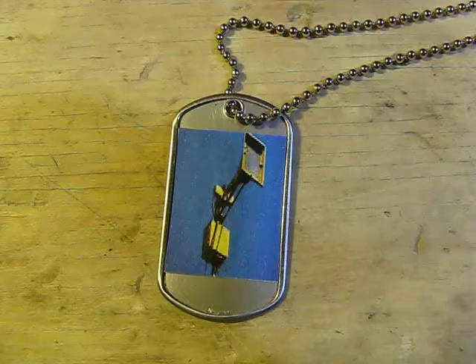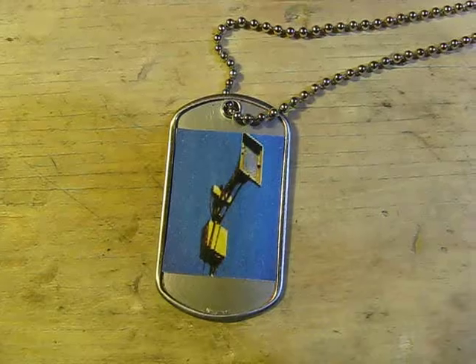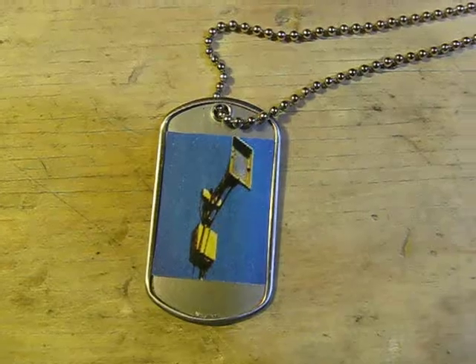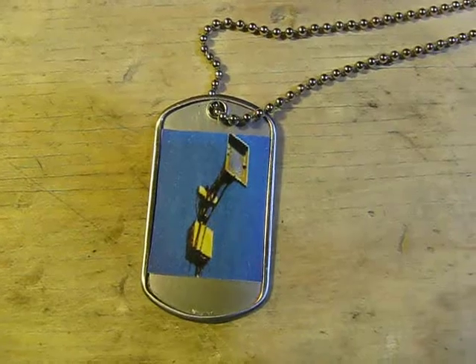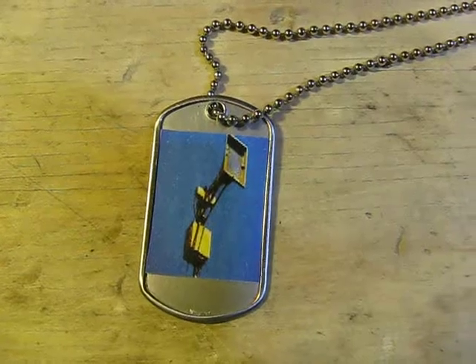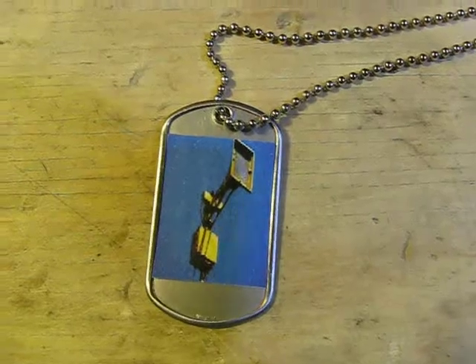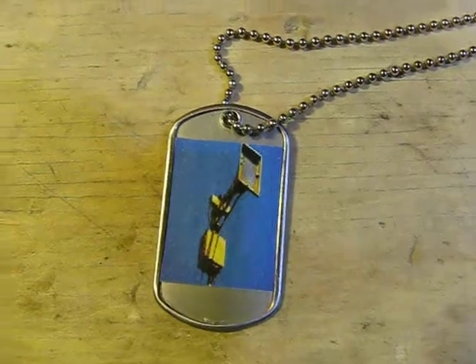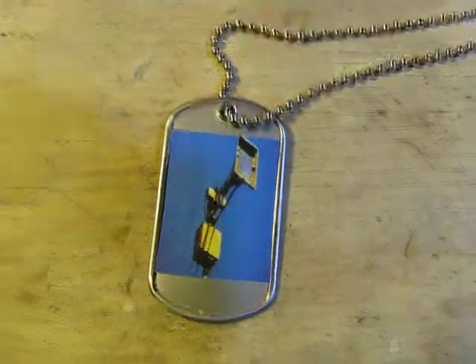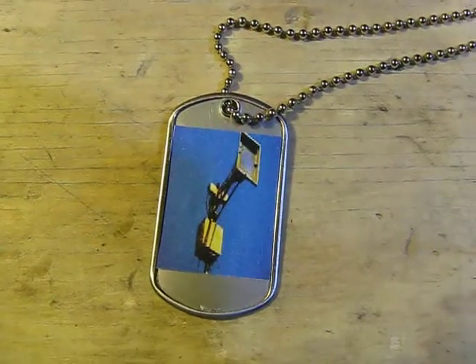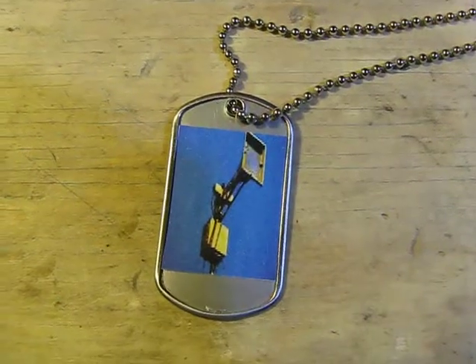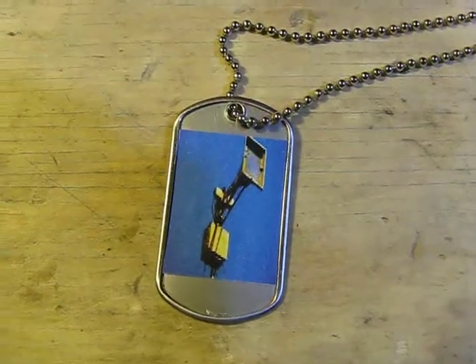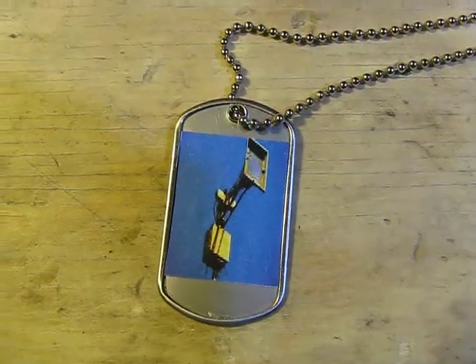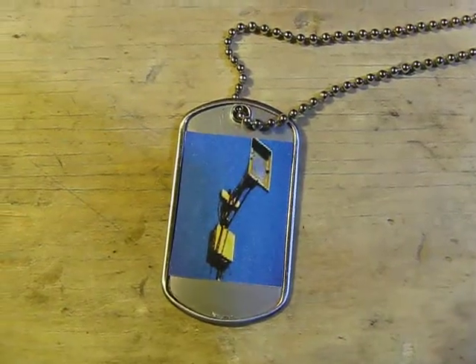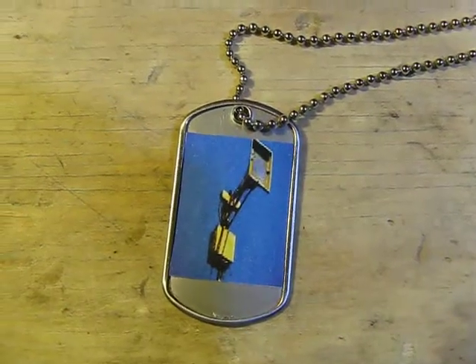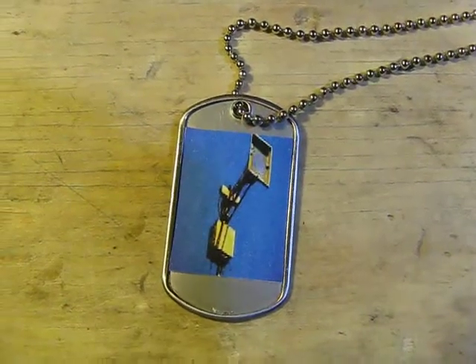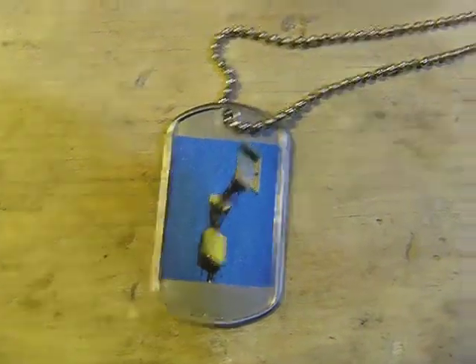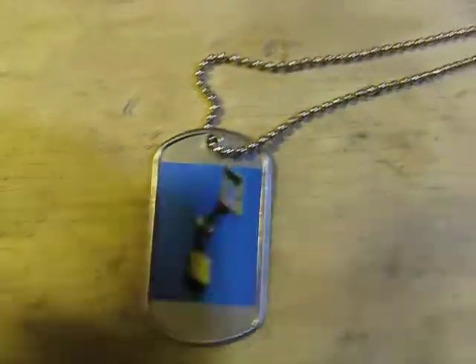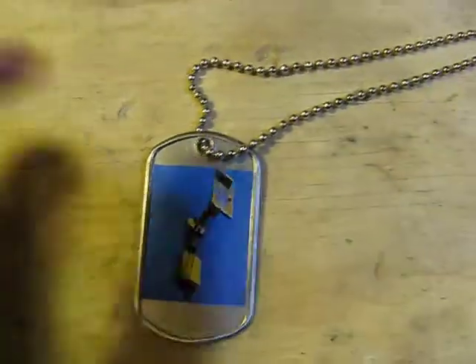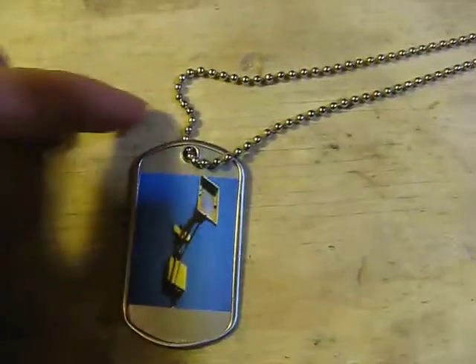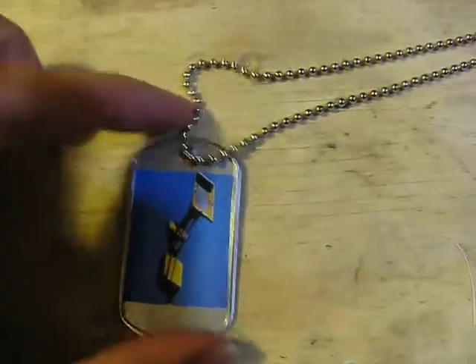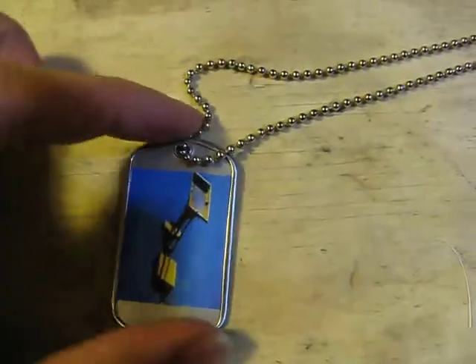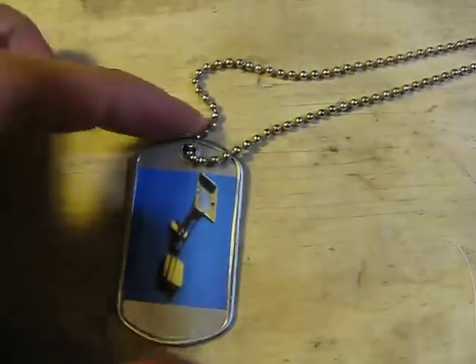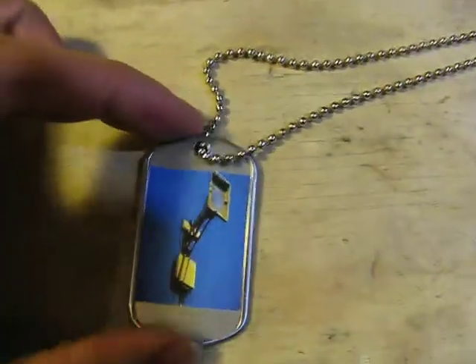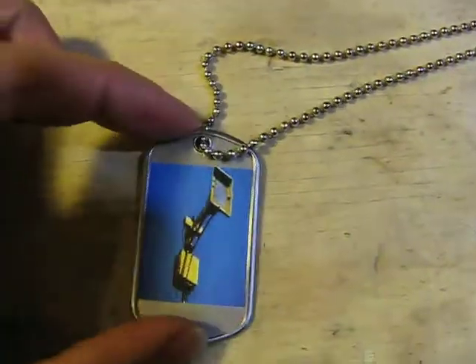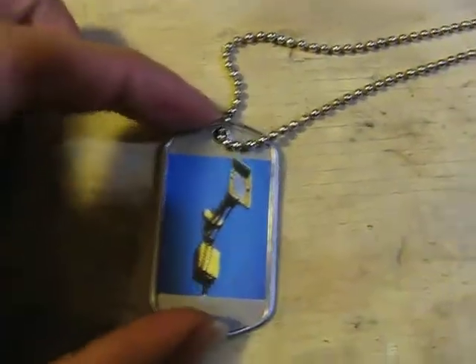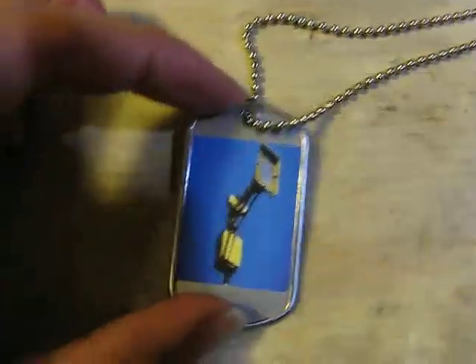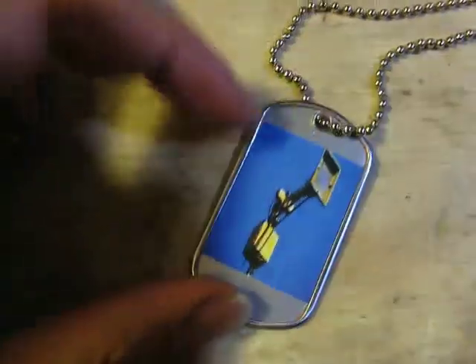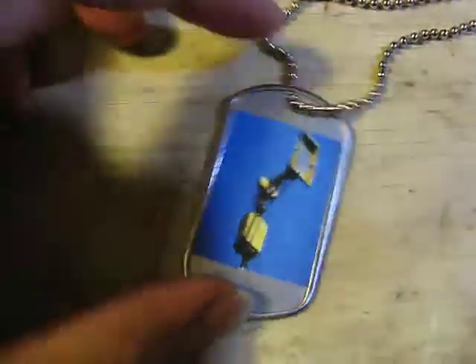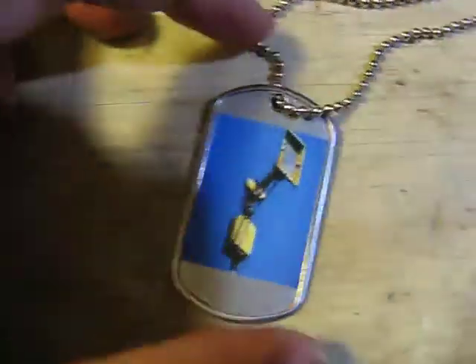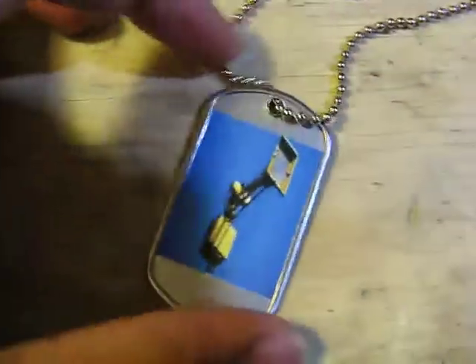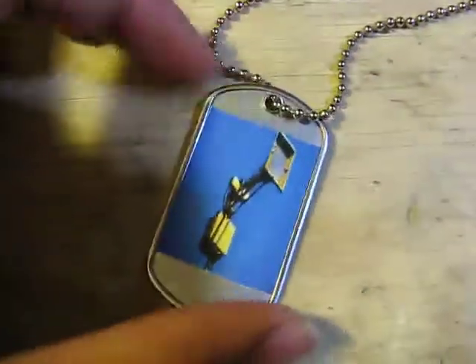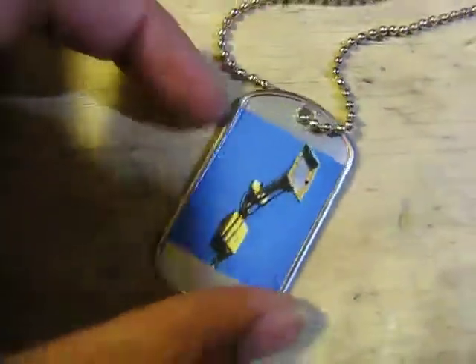So here's this dog tag that I made, and of course it has a Thunderbolt 1003 on it.